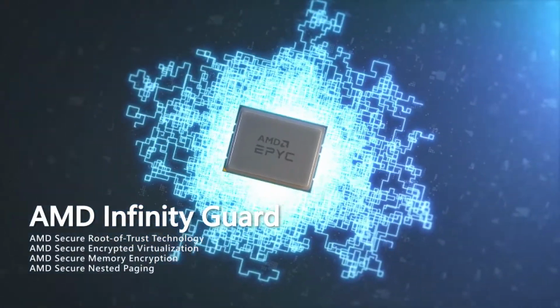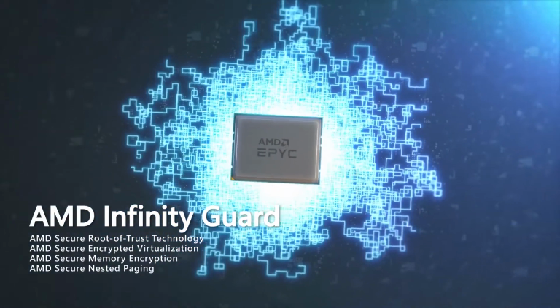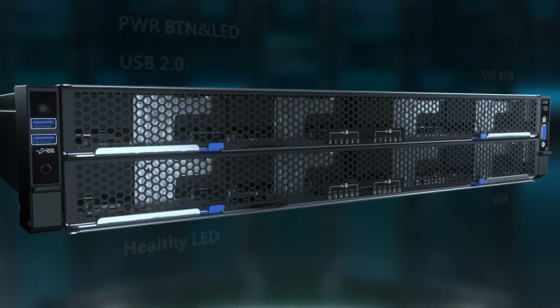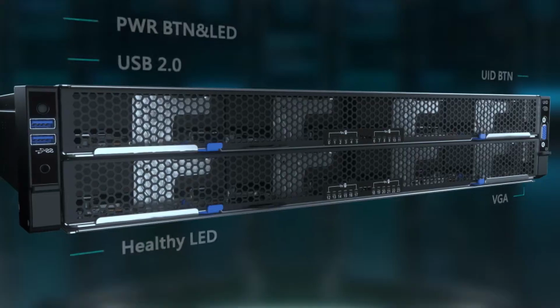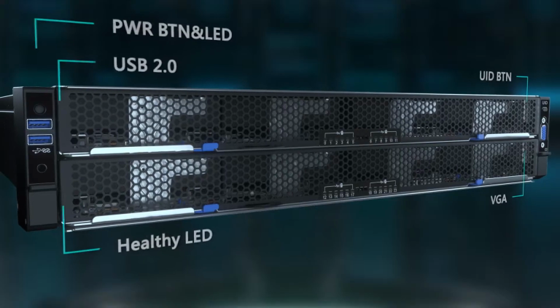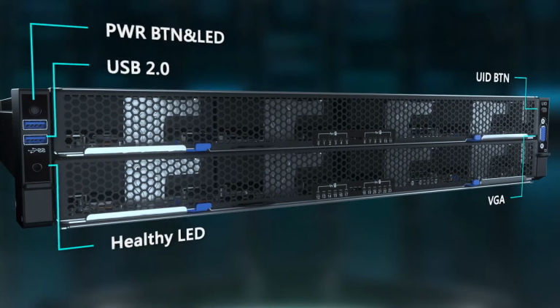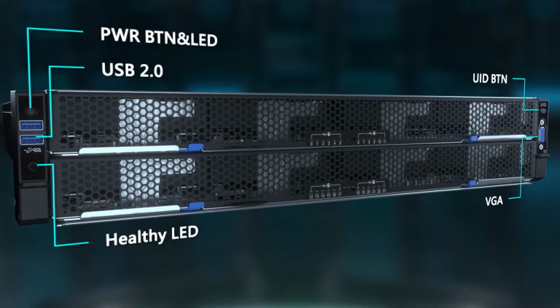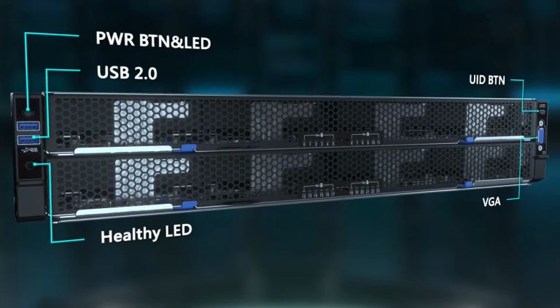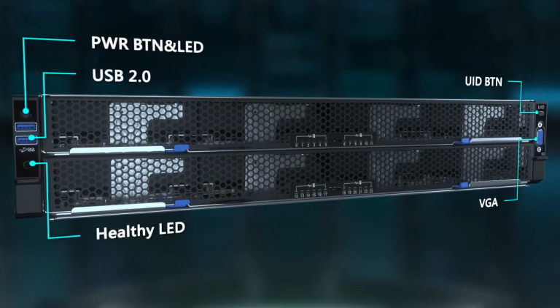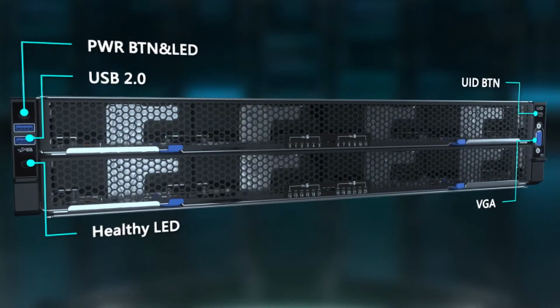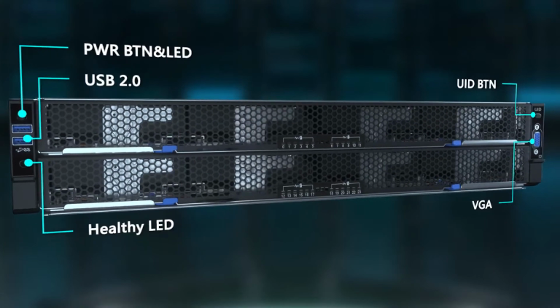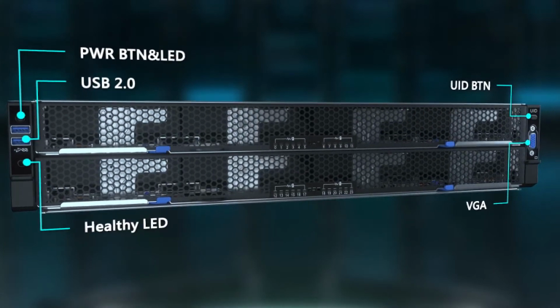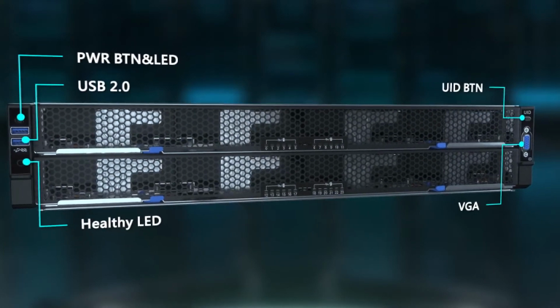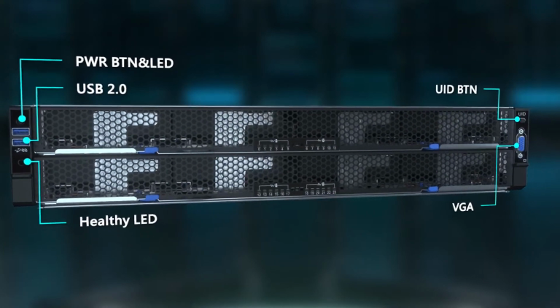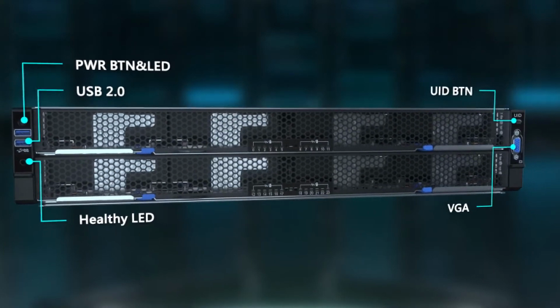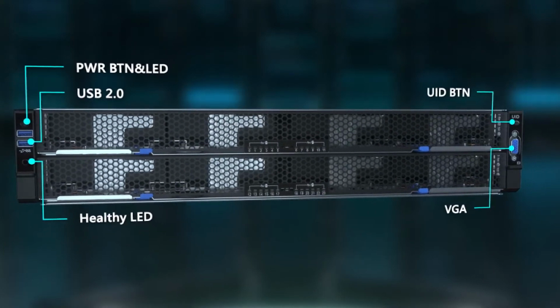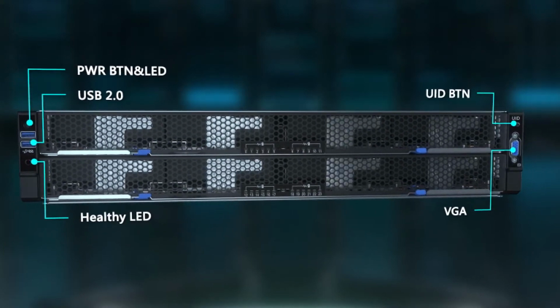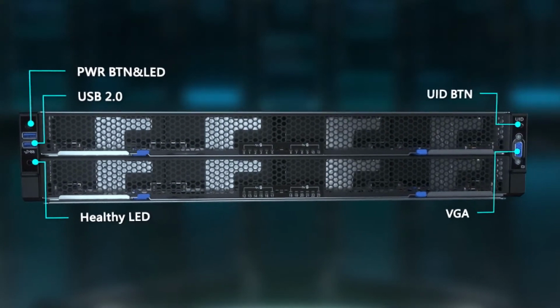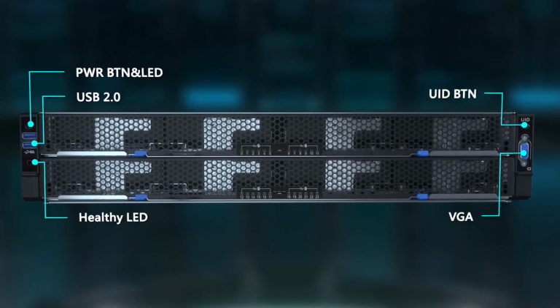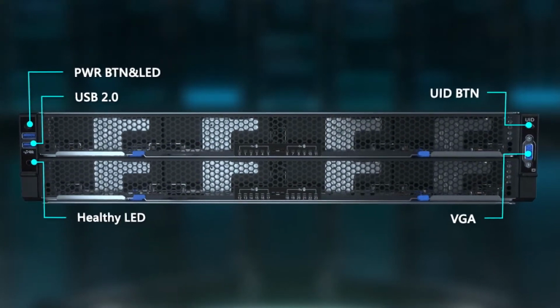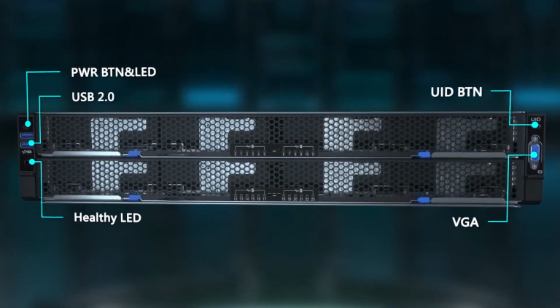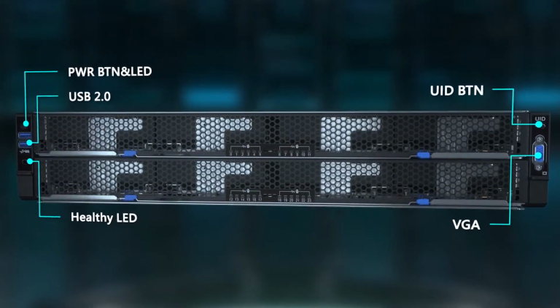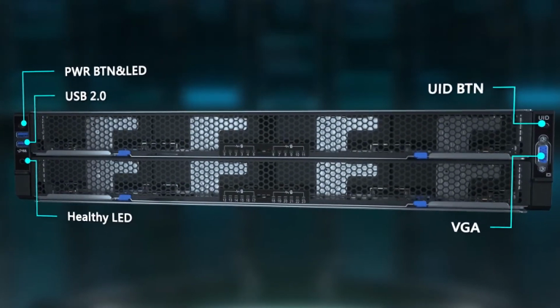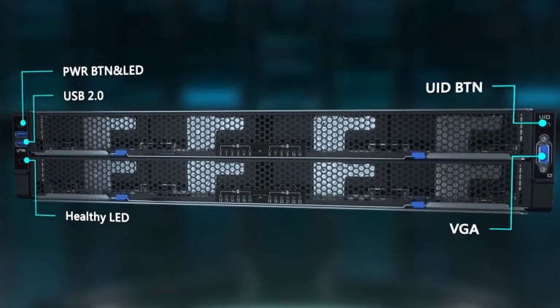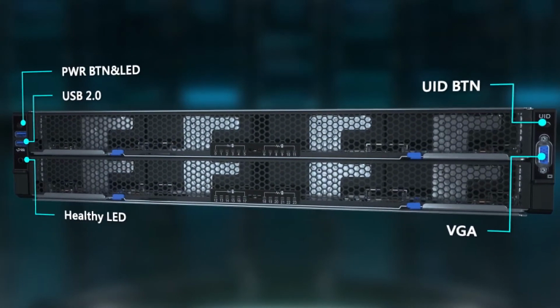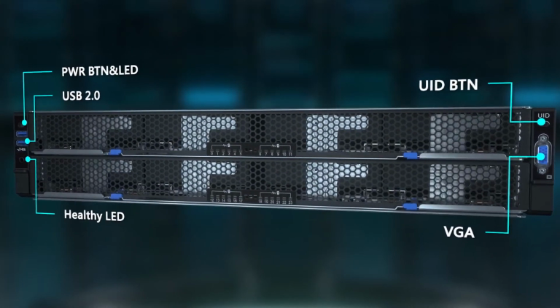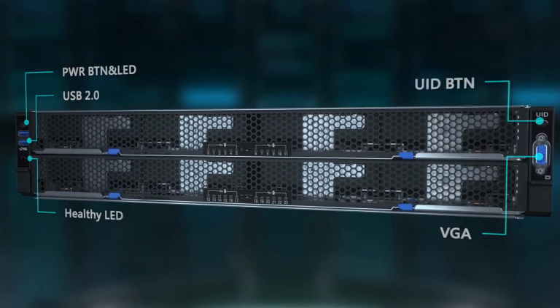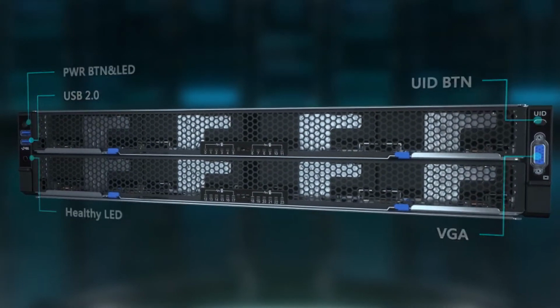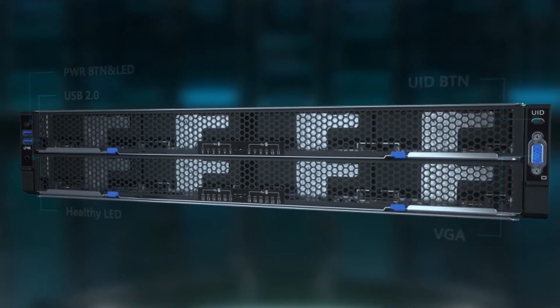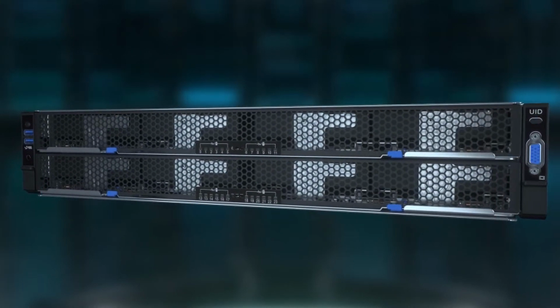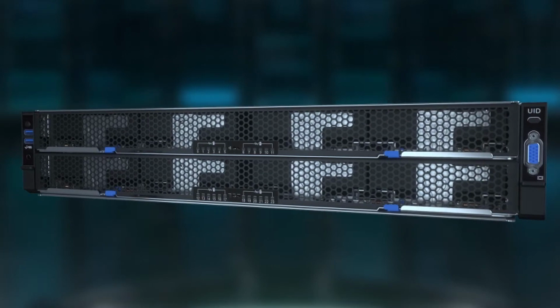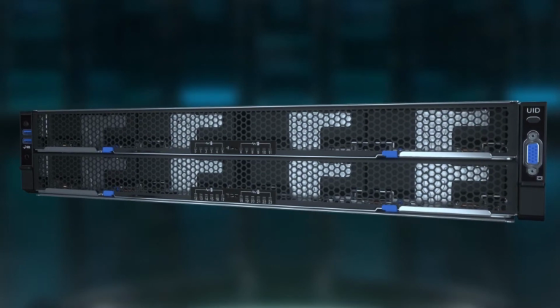Within a functional 2U enclosure, Steelix provides multiple storage options for greater flexibility and scalability.